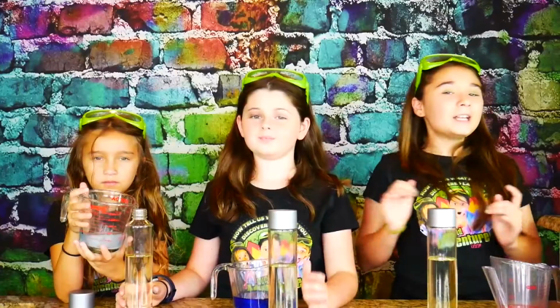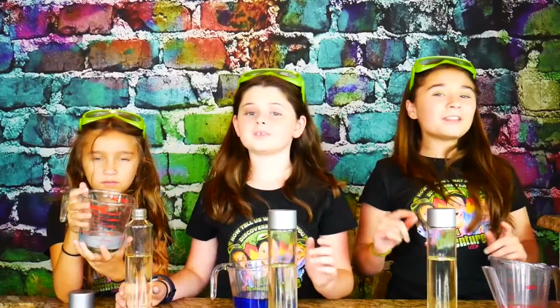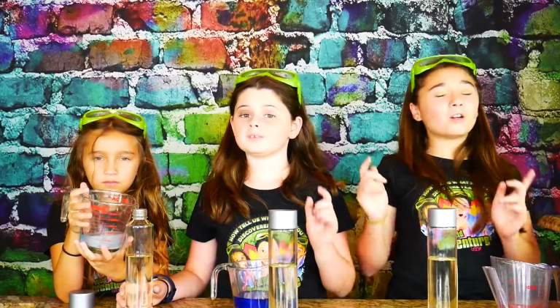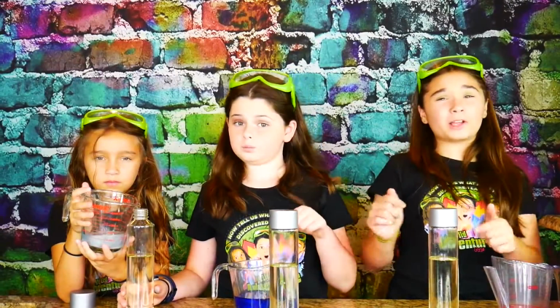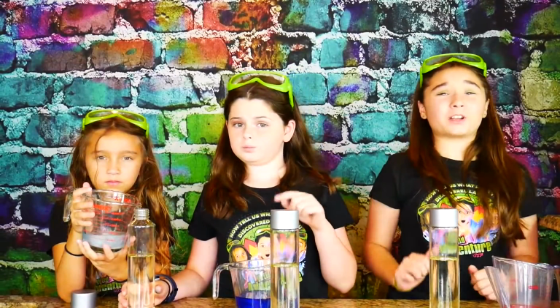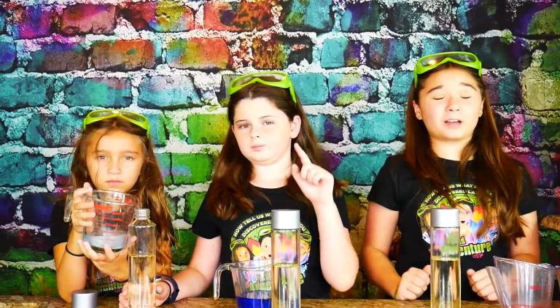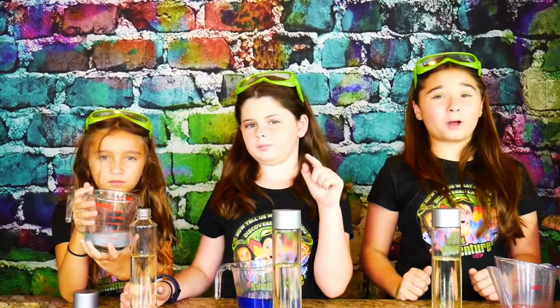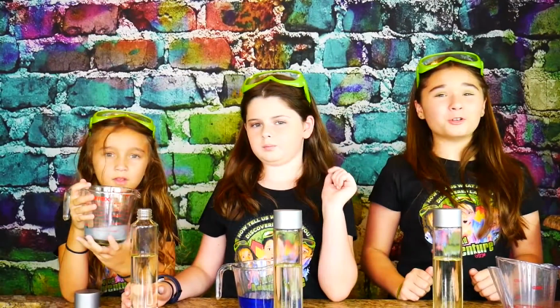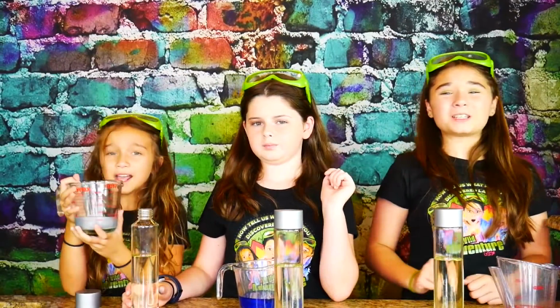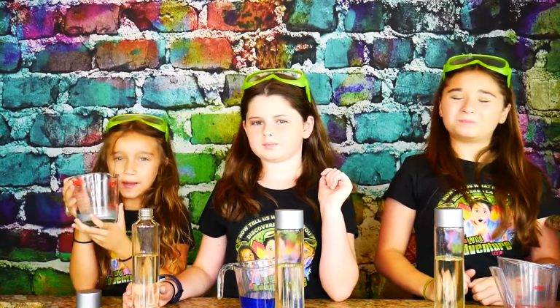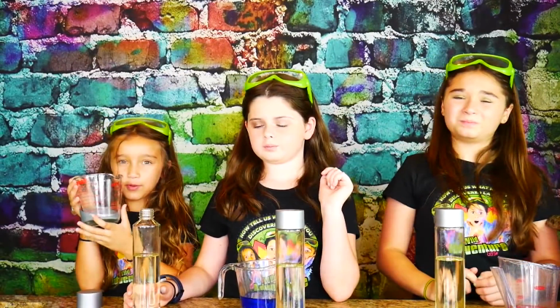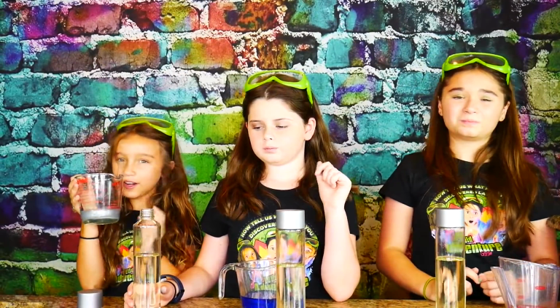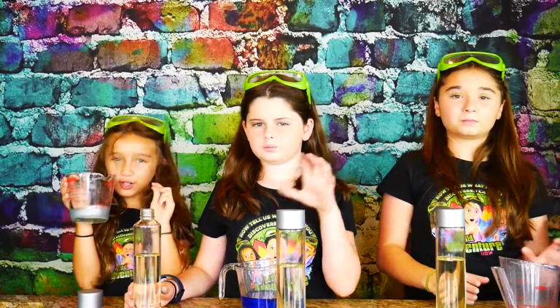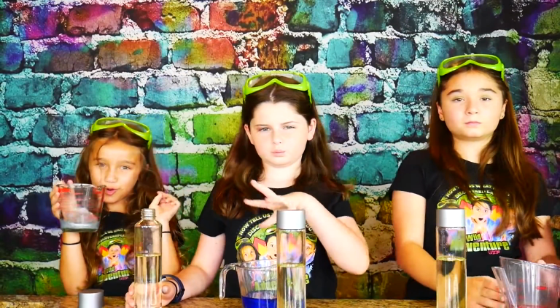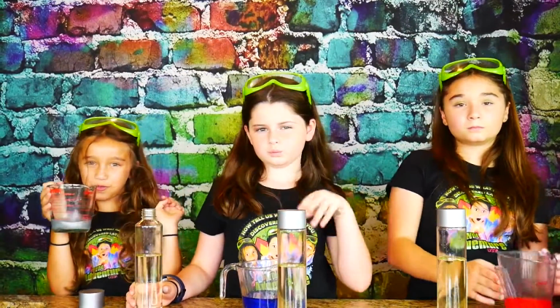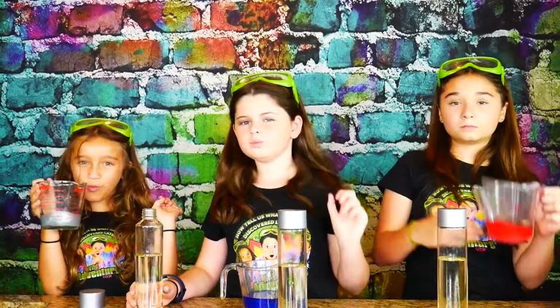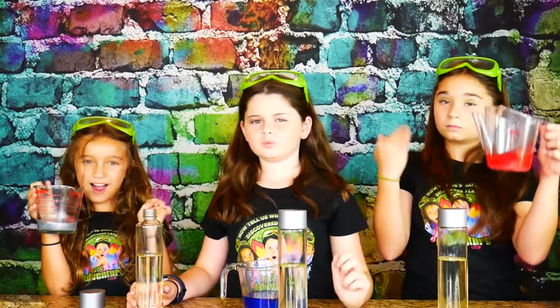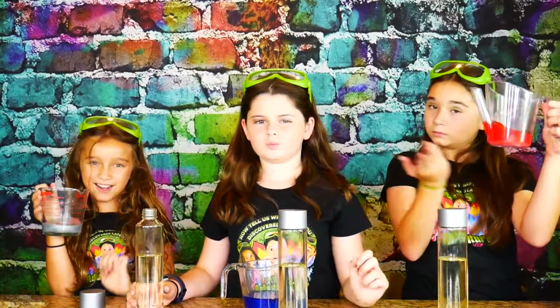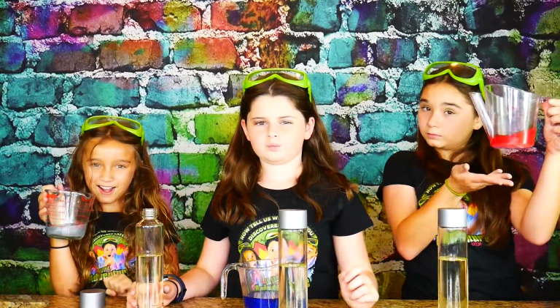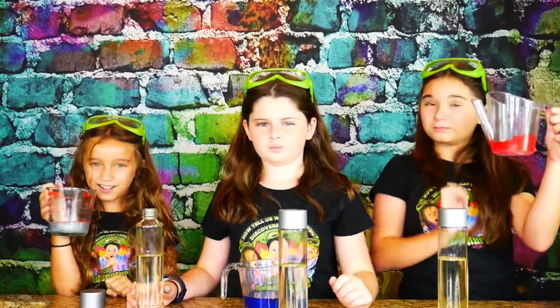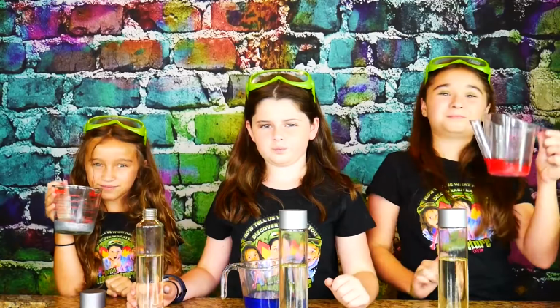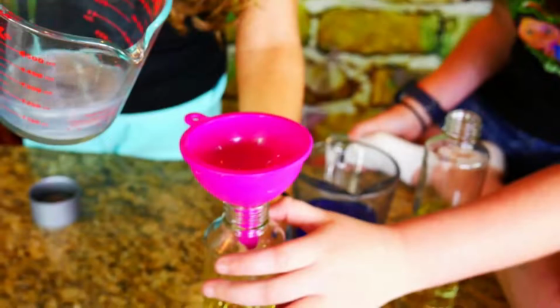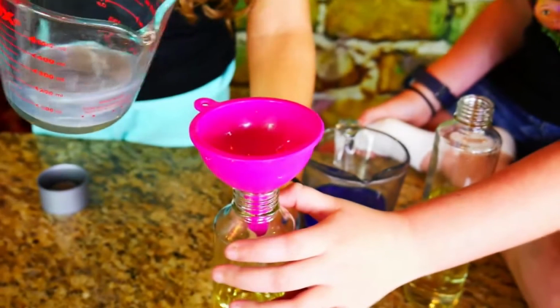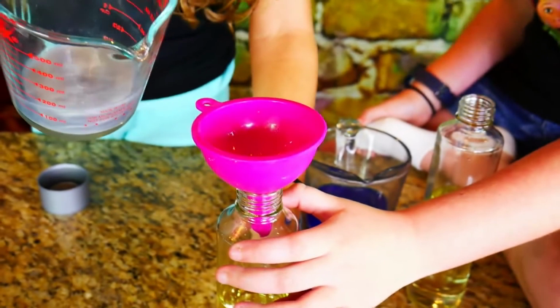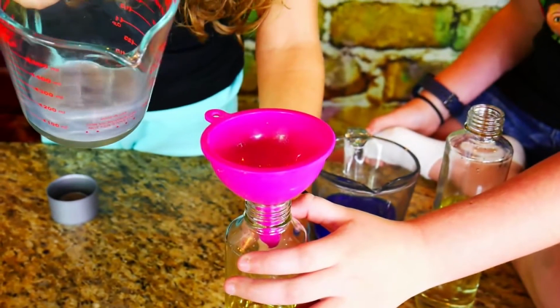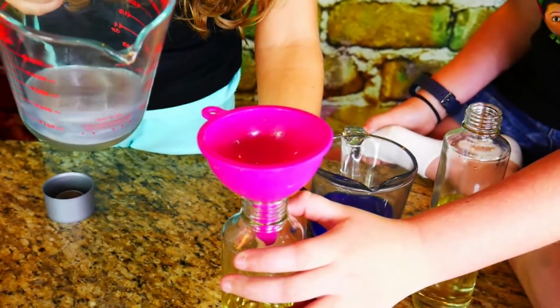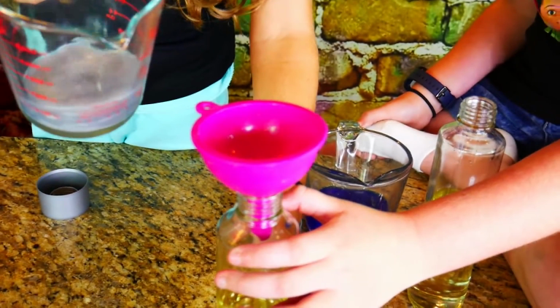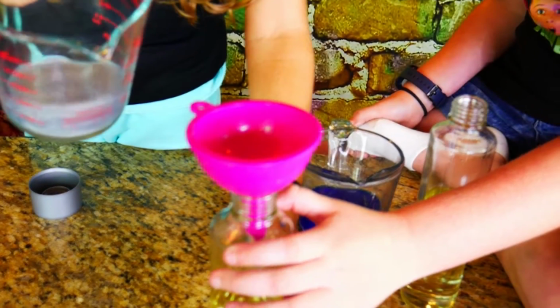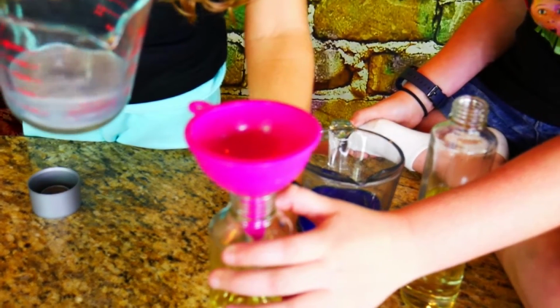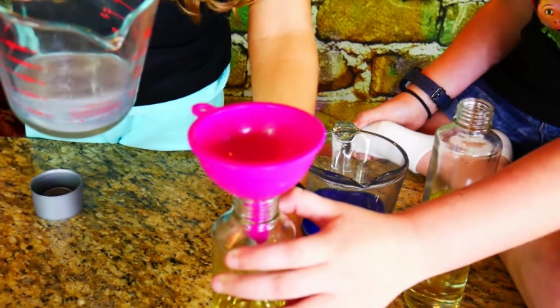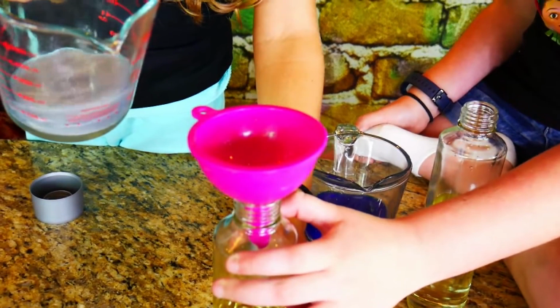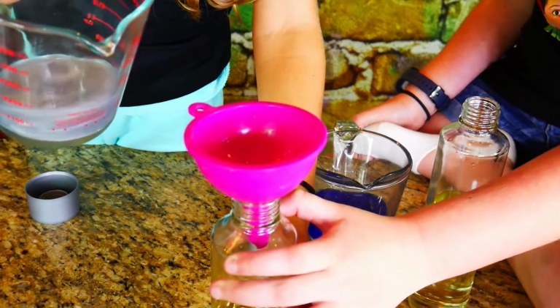Now that our oils are in our bottles, it's time to pour in our groovy water. Remember you only want to fill it up a third of the way.